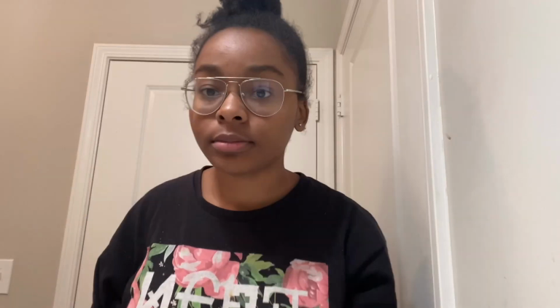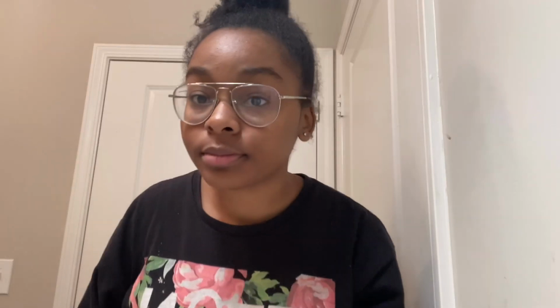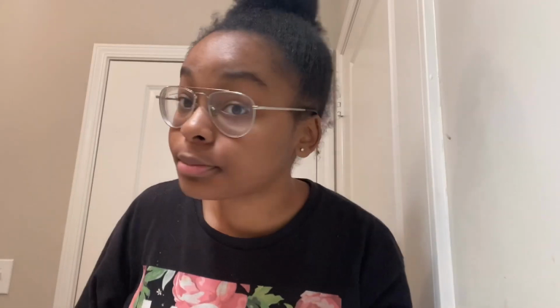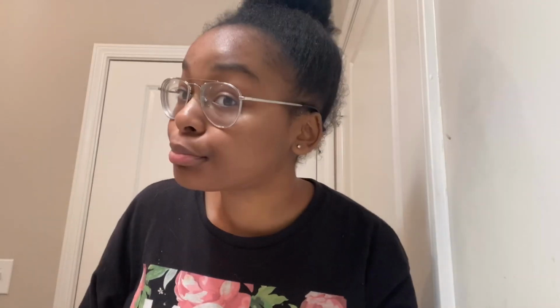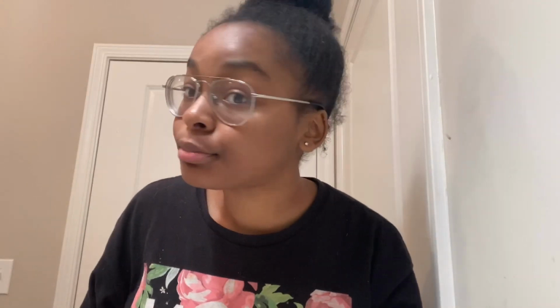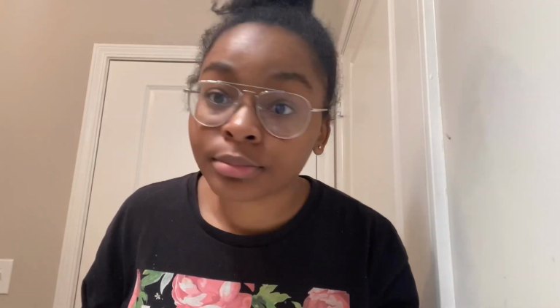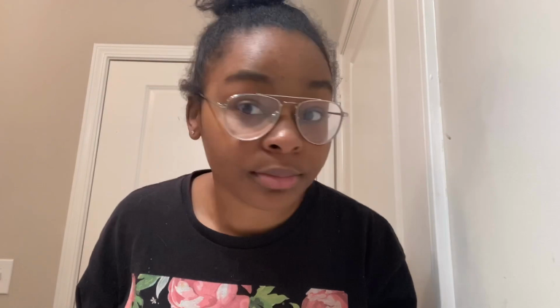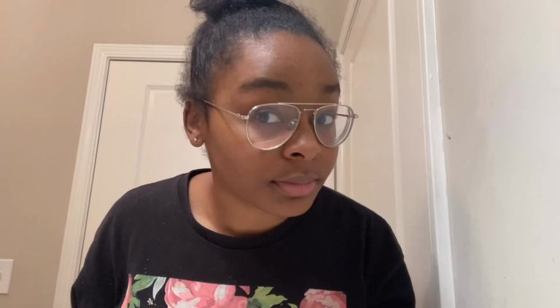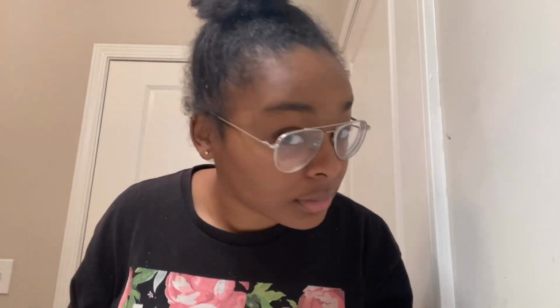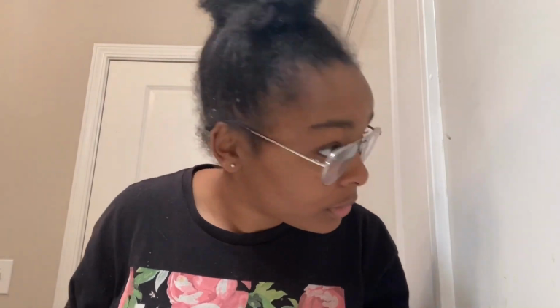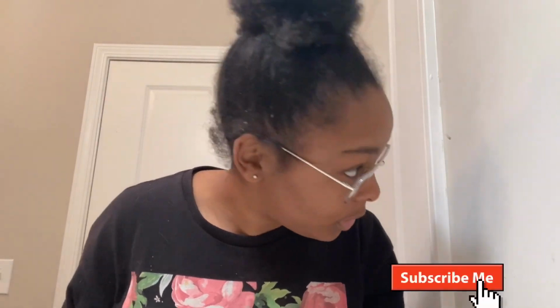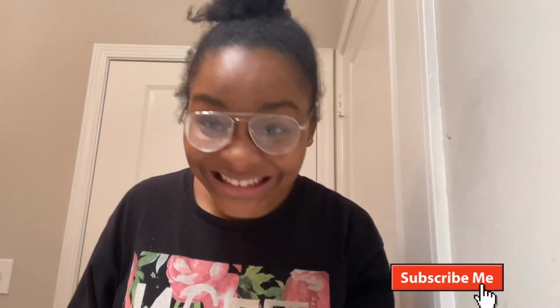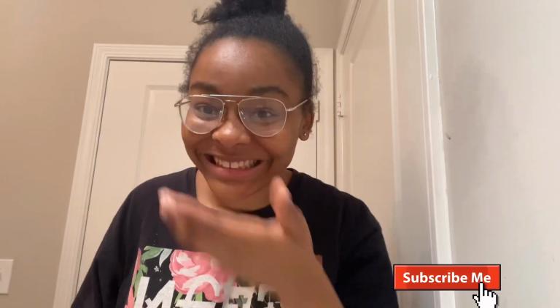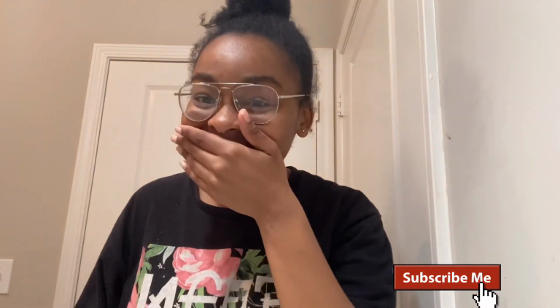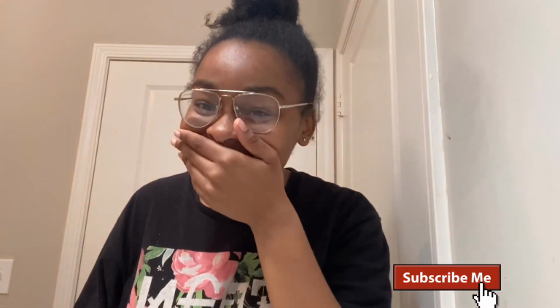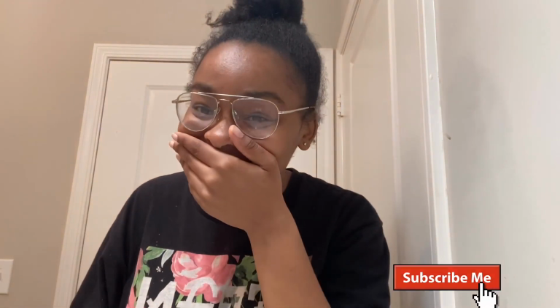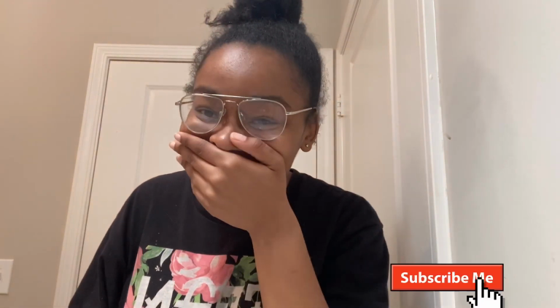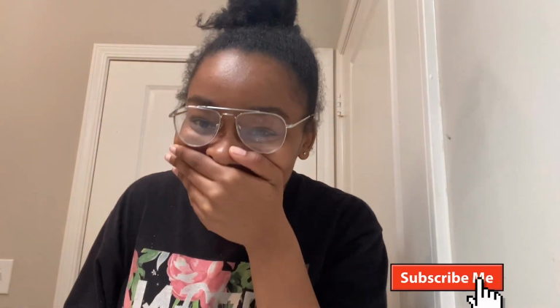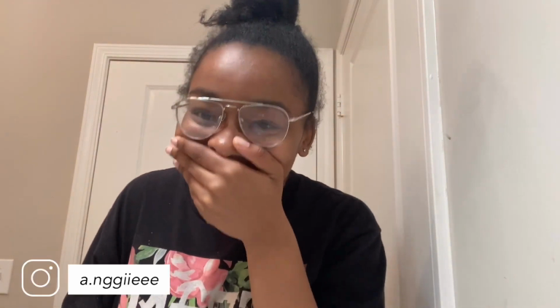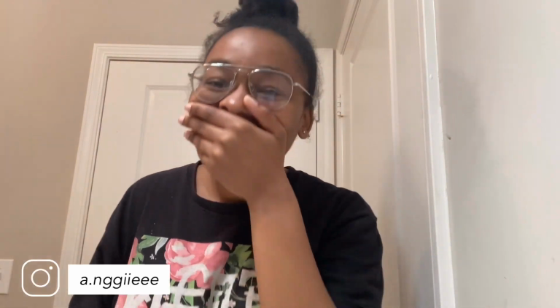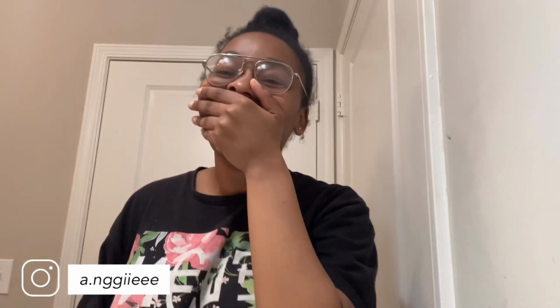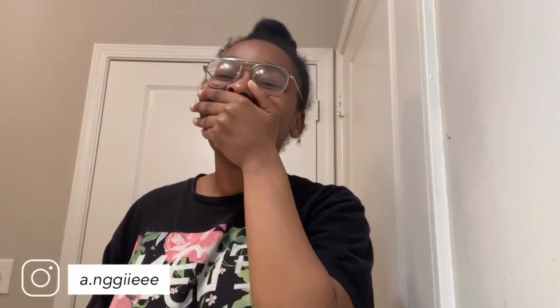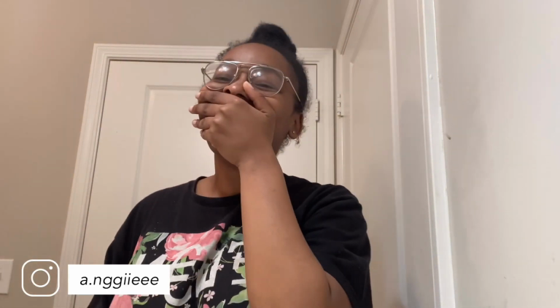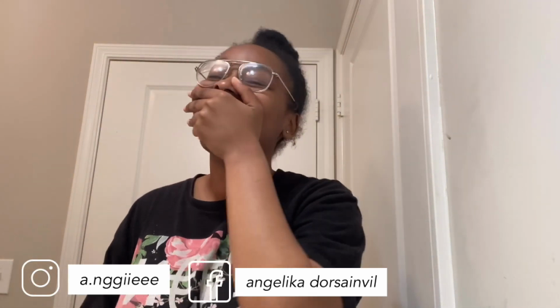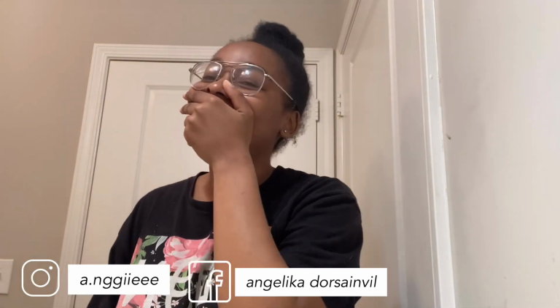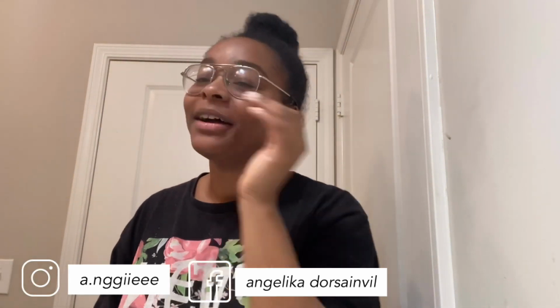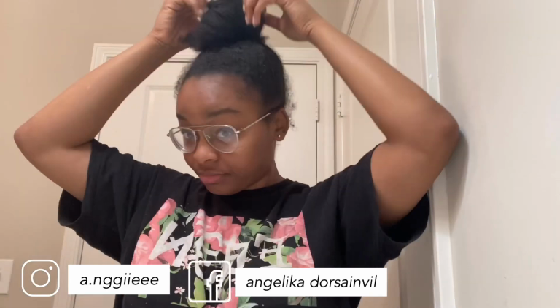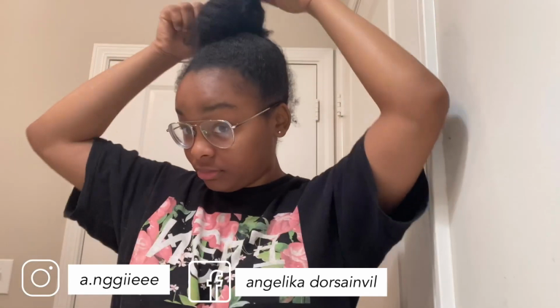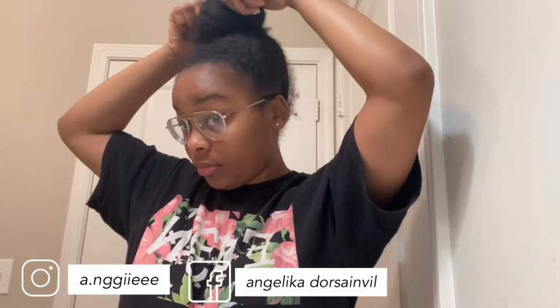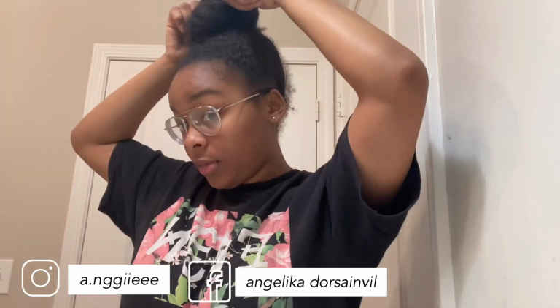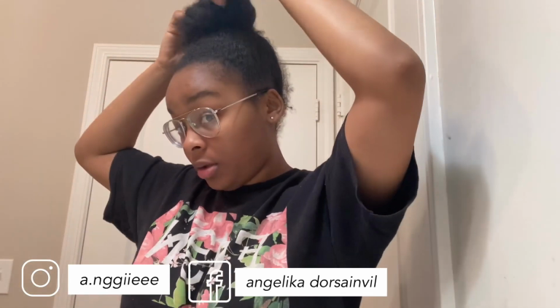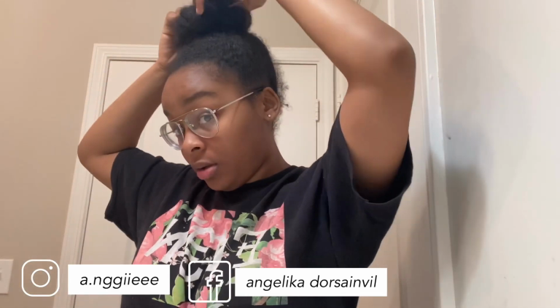Welcome back to my channel y'all. Sorry that this took a long time to come out, but it is finally a hair routine video.